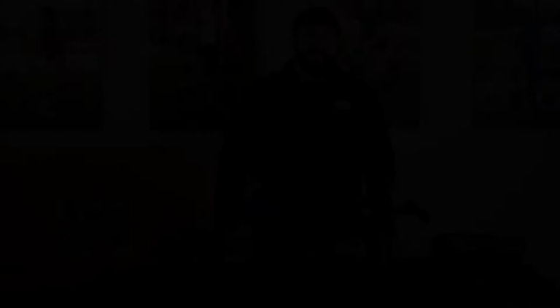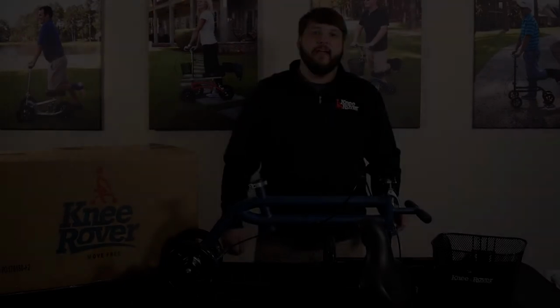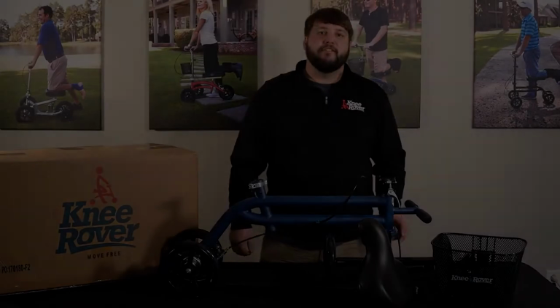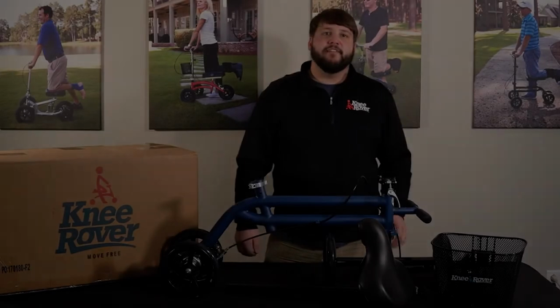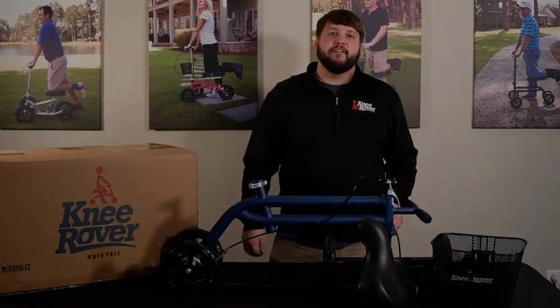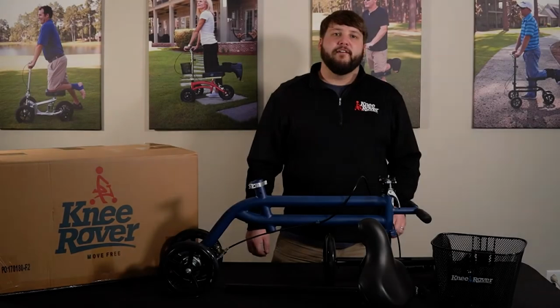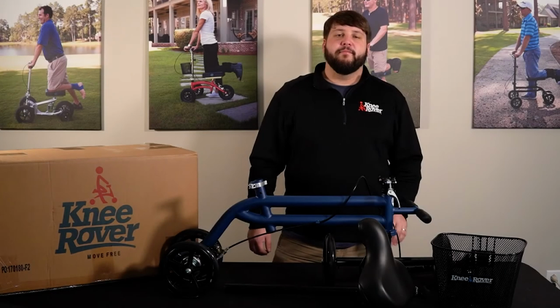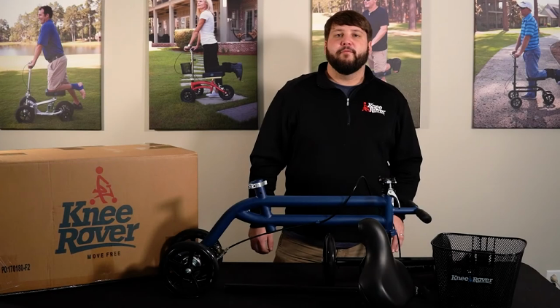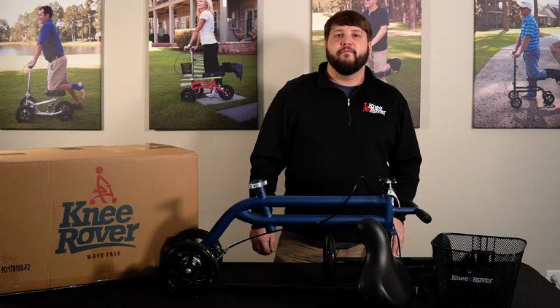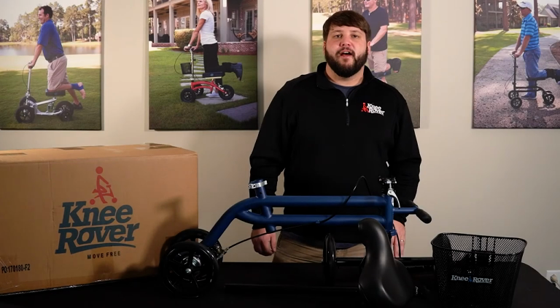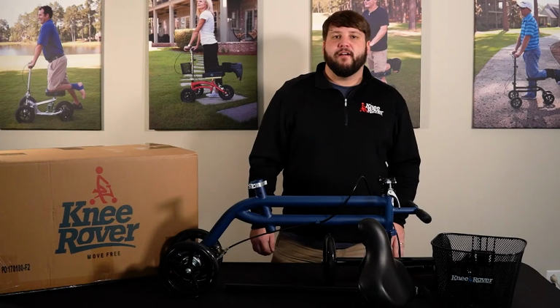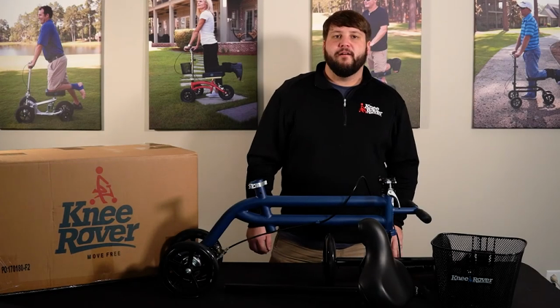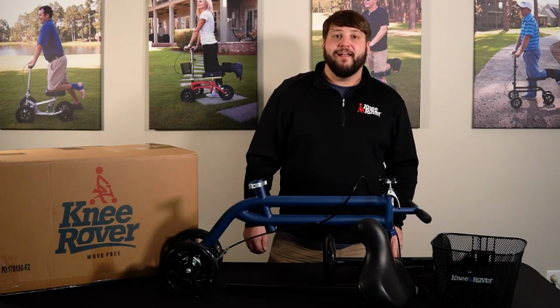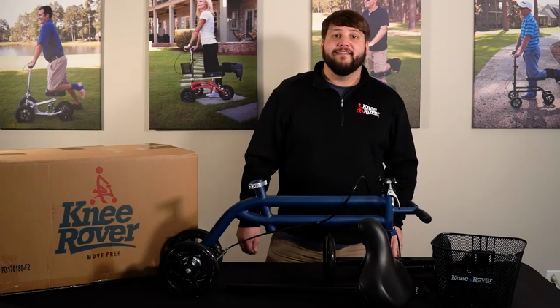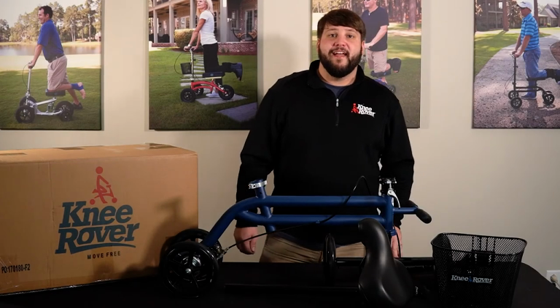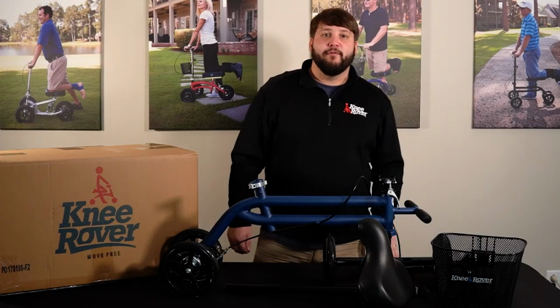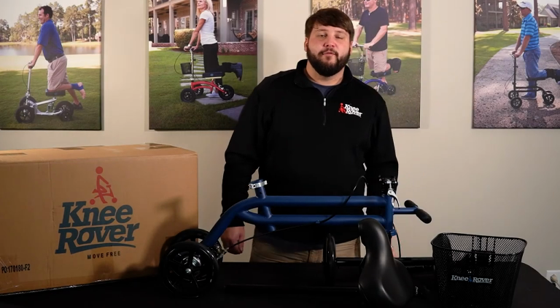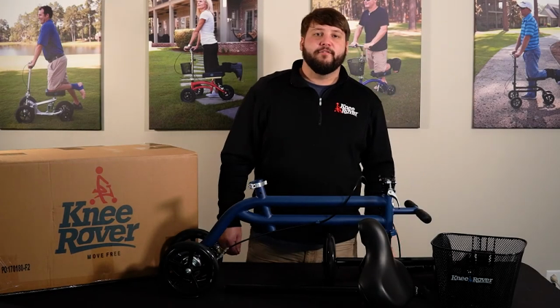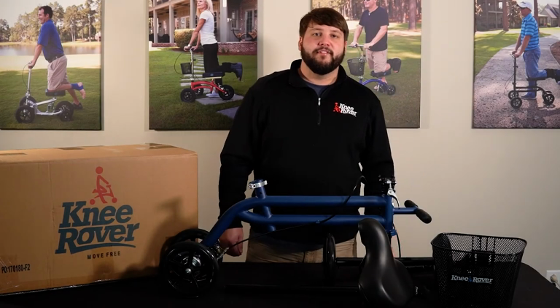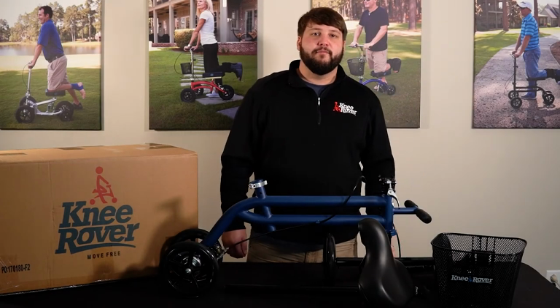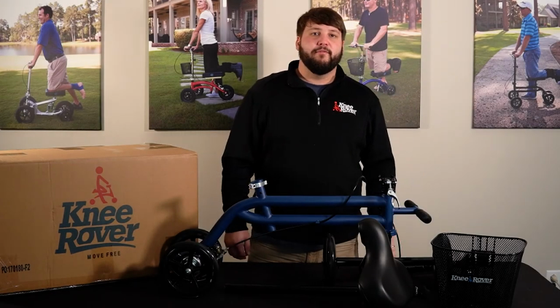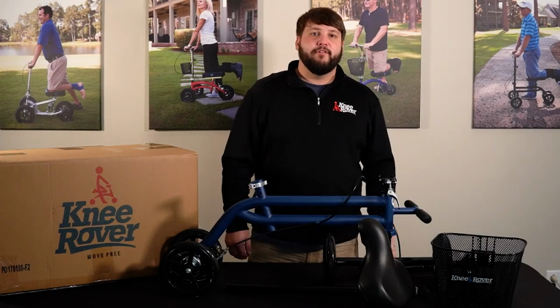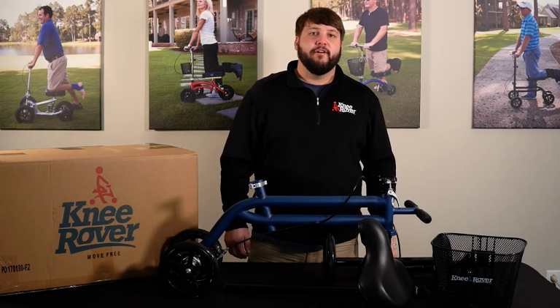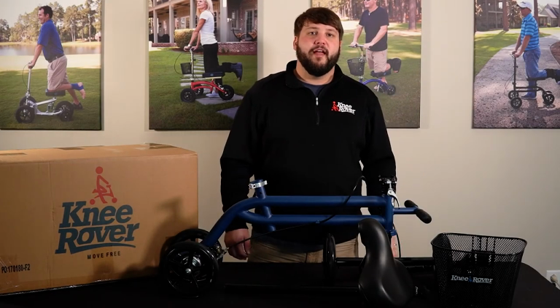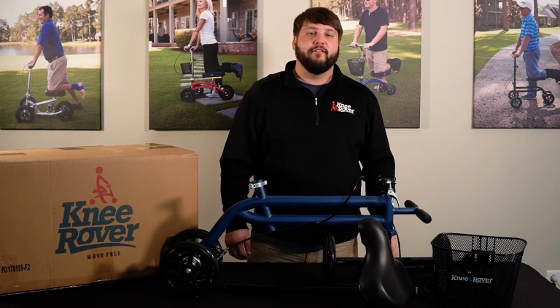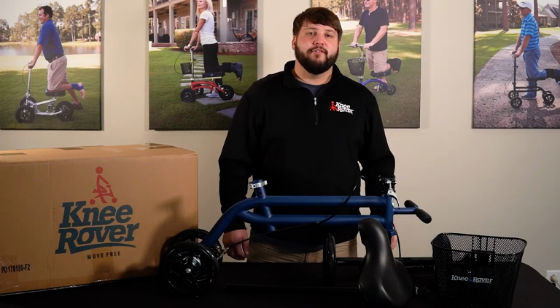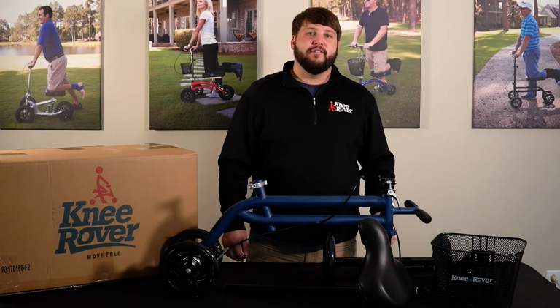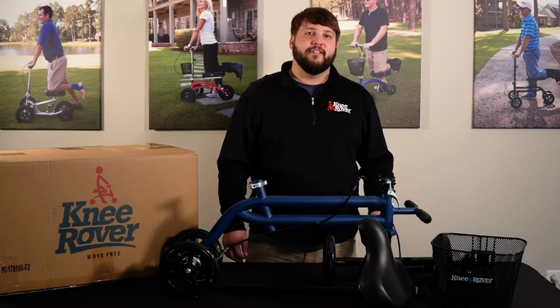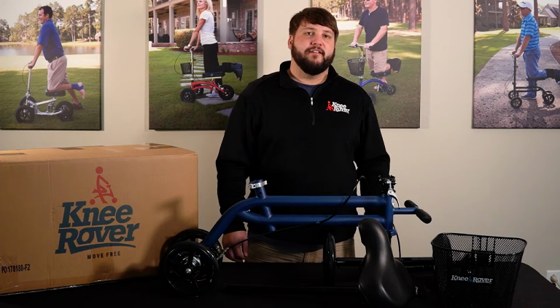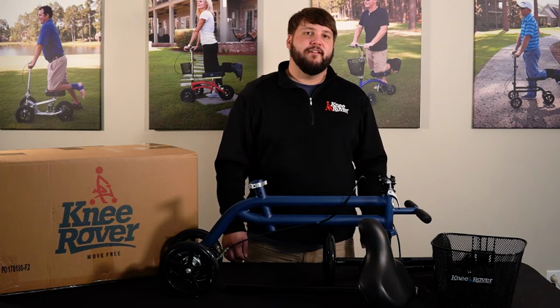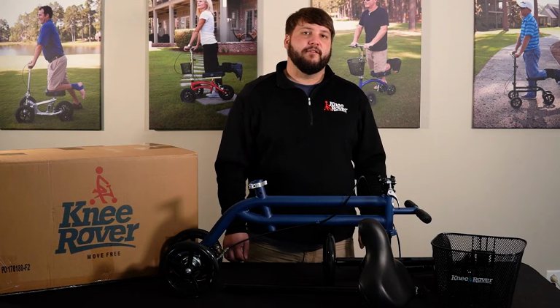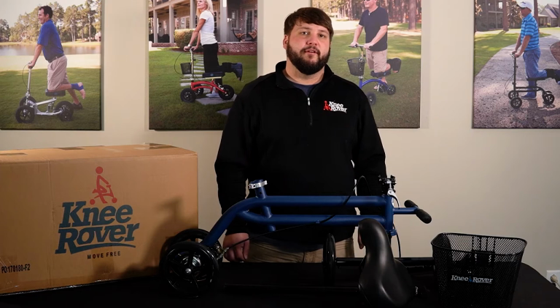Hey, Justin here from KneeRover.com, and today we're going to assemble your Evolution Seated Knee Scooter.